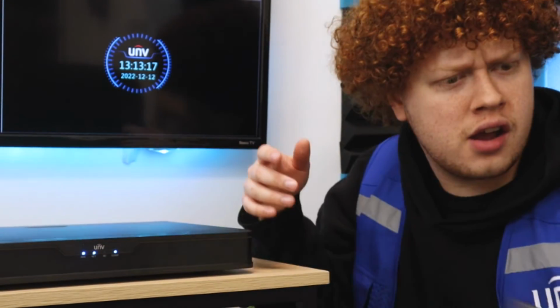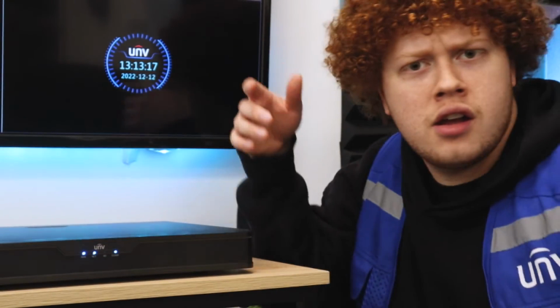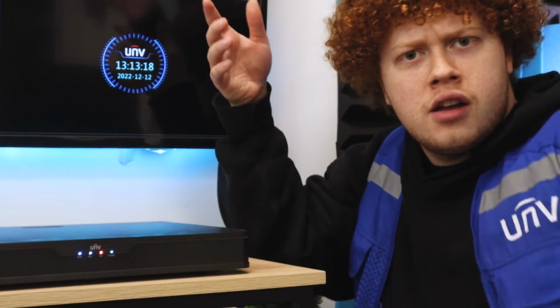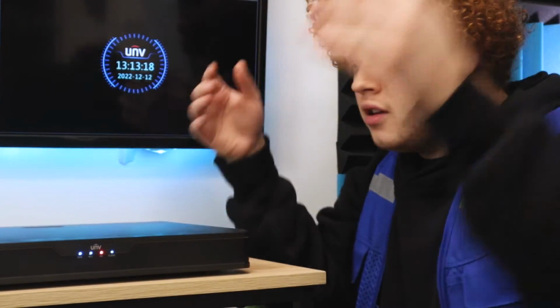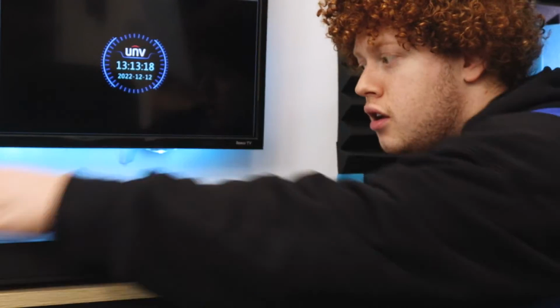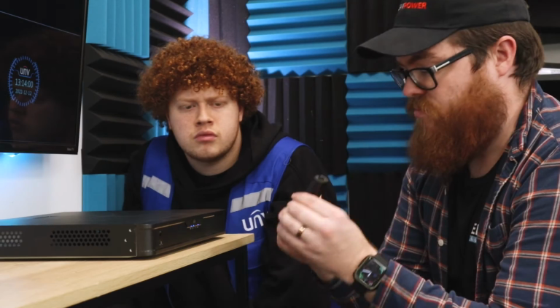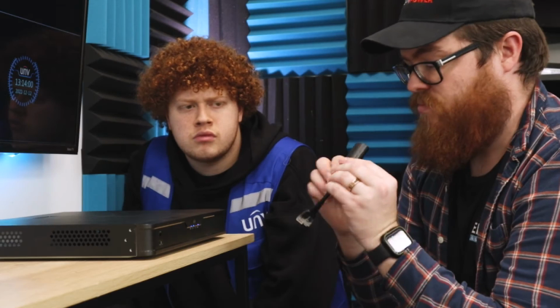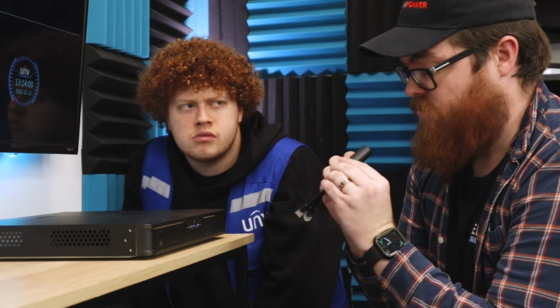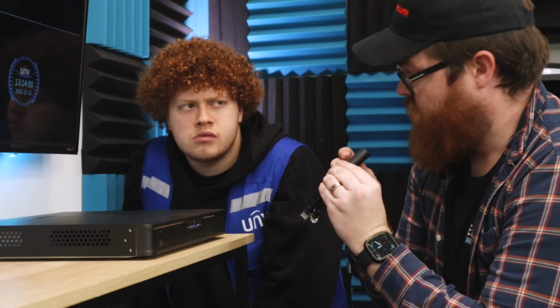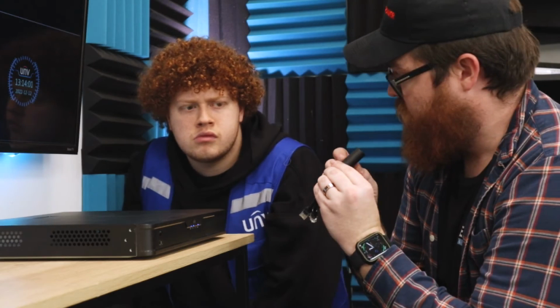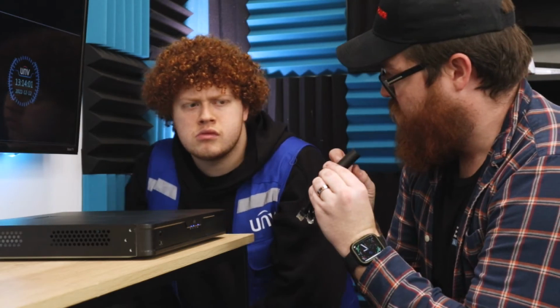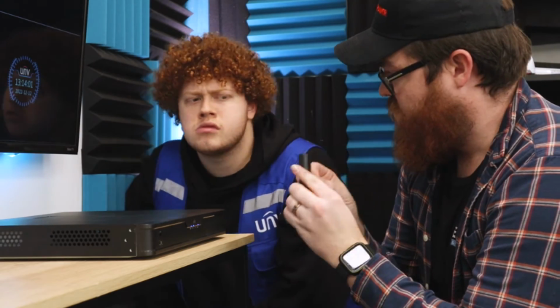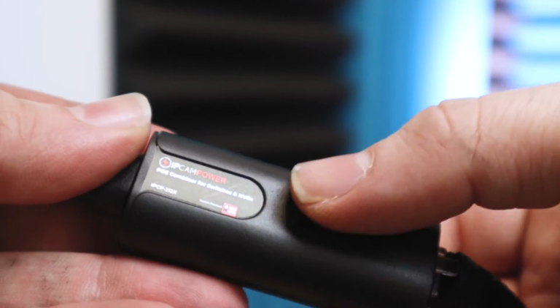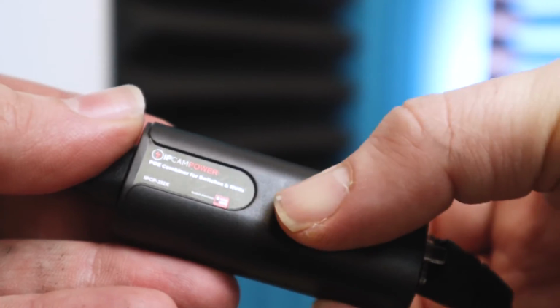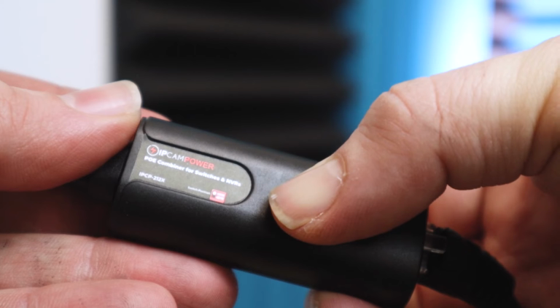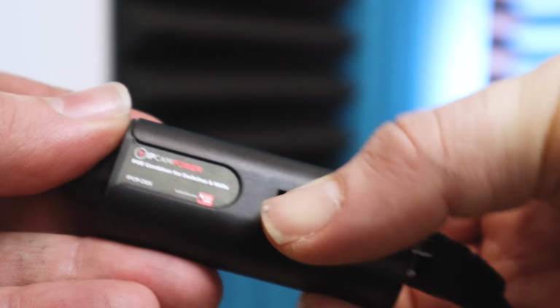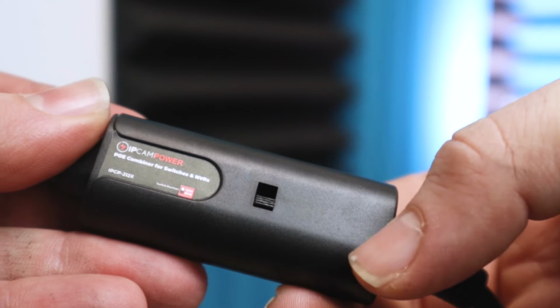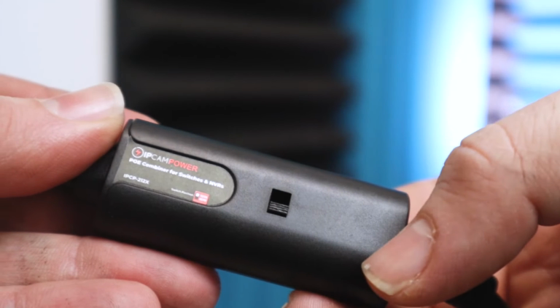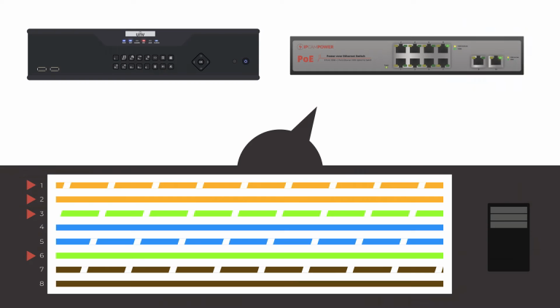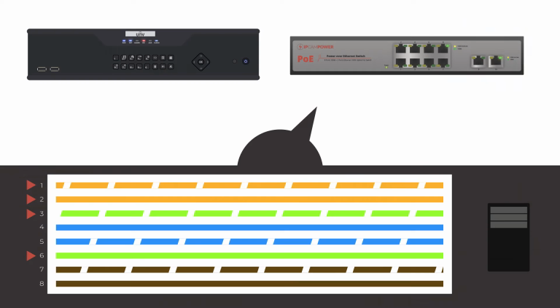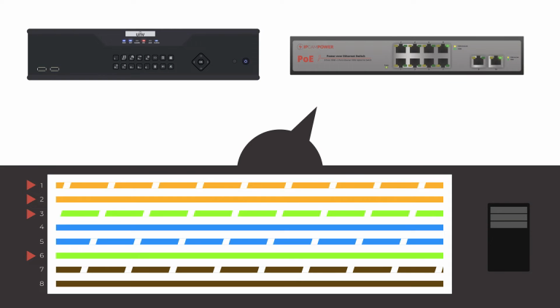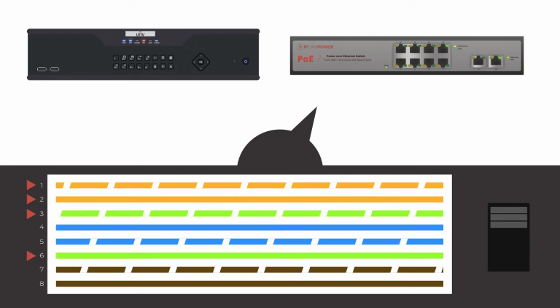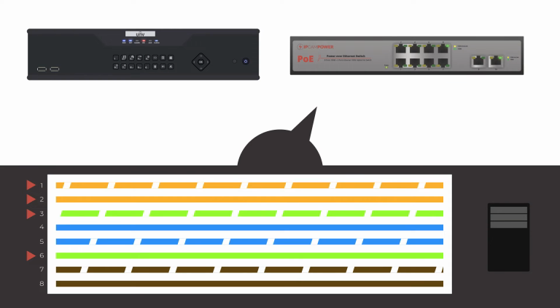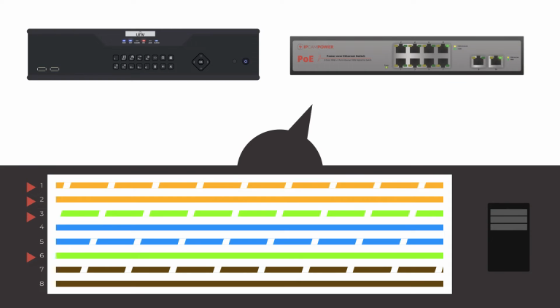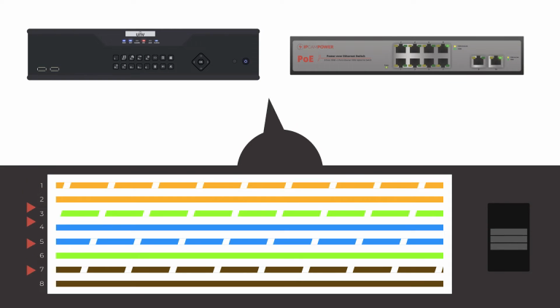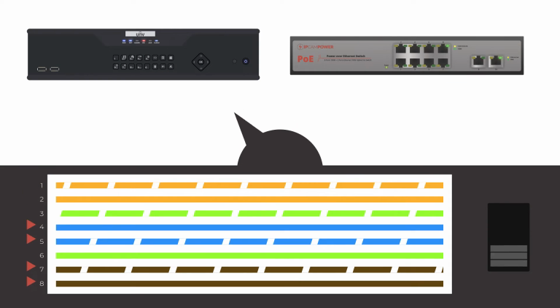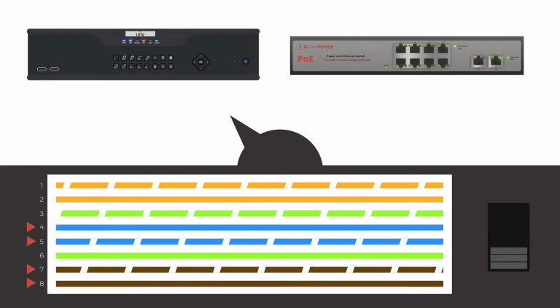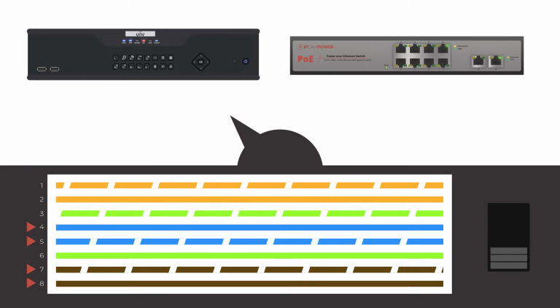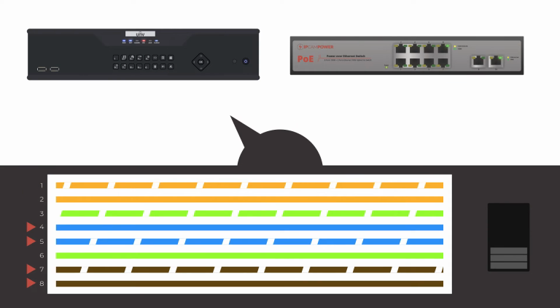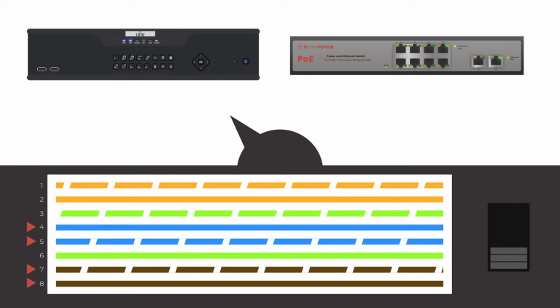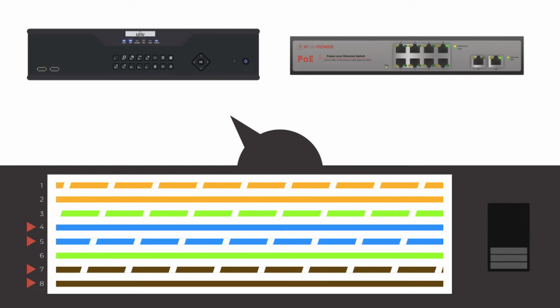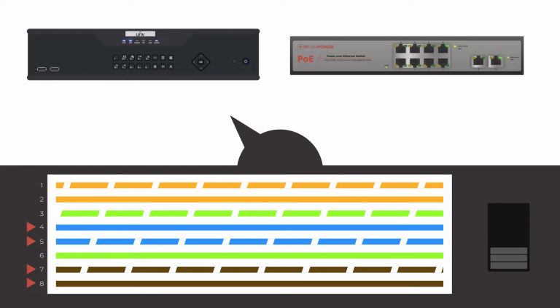Not using a PoE switch? No problem. The onboard toggle switch allows this to be used with a standard PoE switch, as well as PoE NVRs.